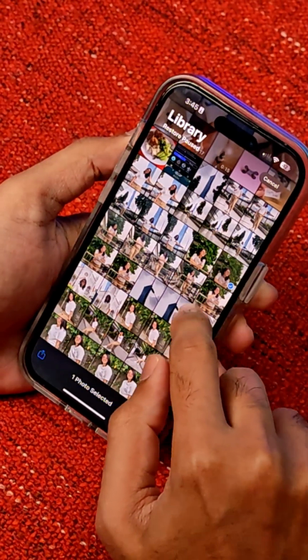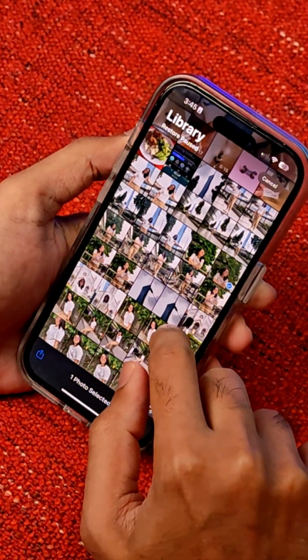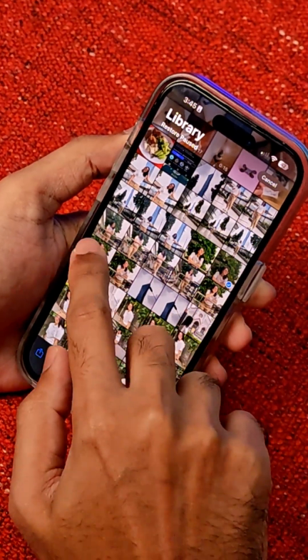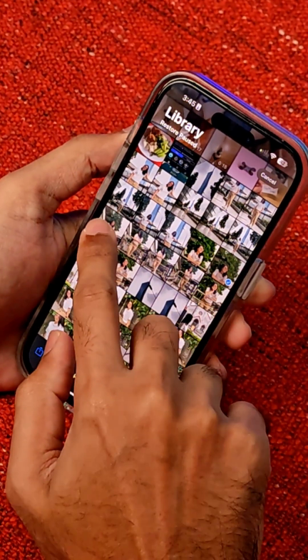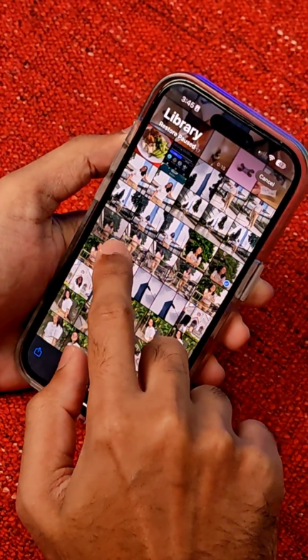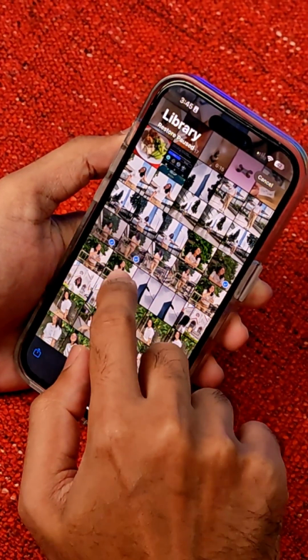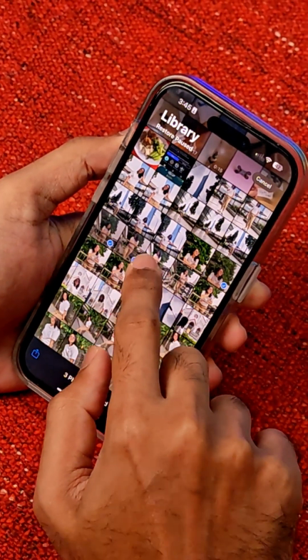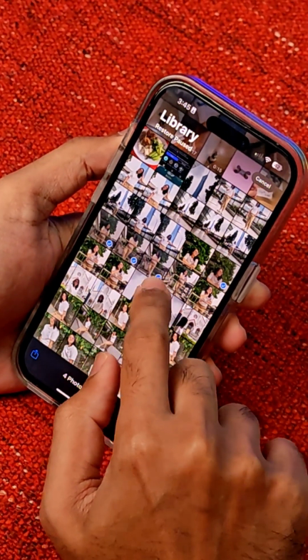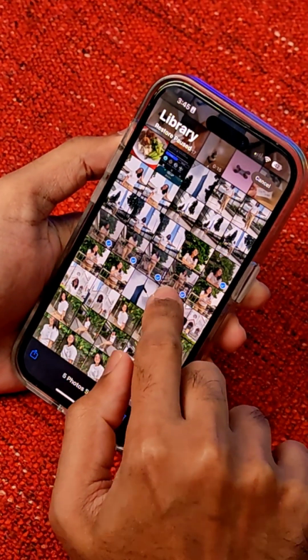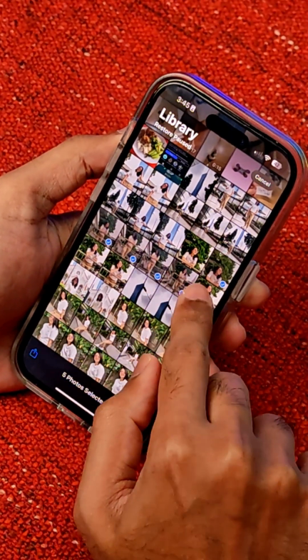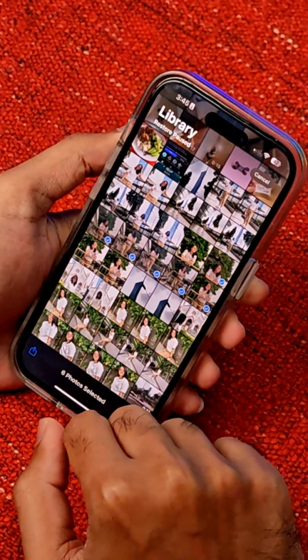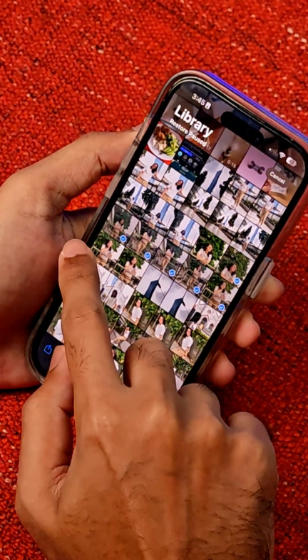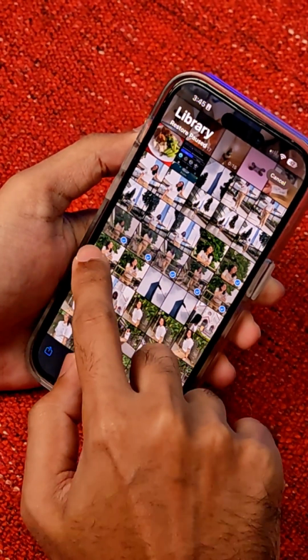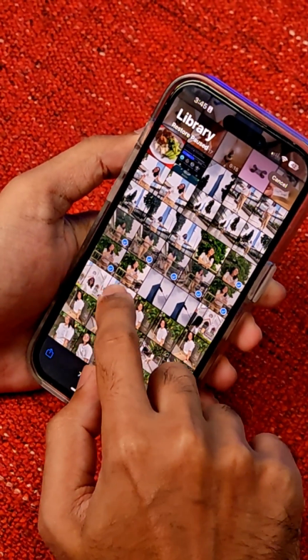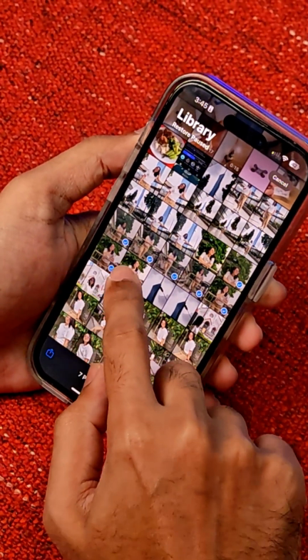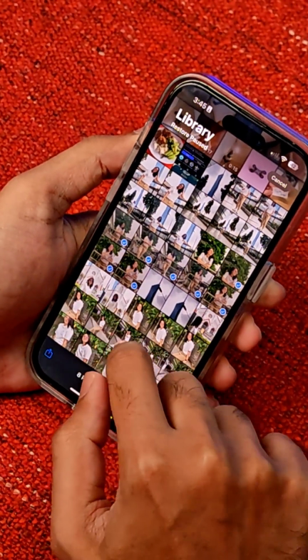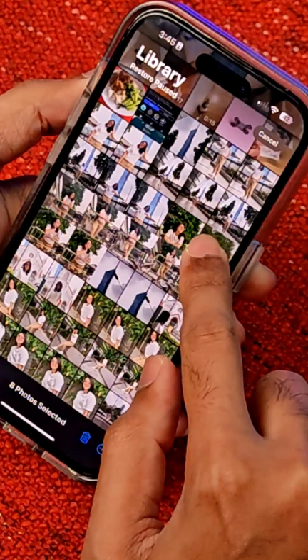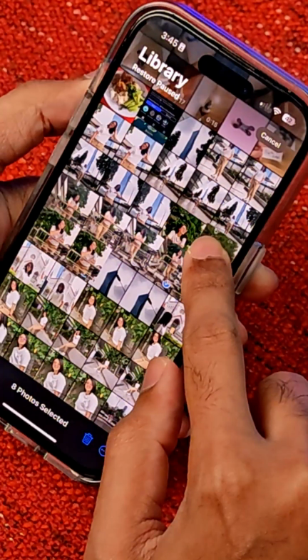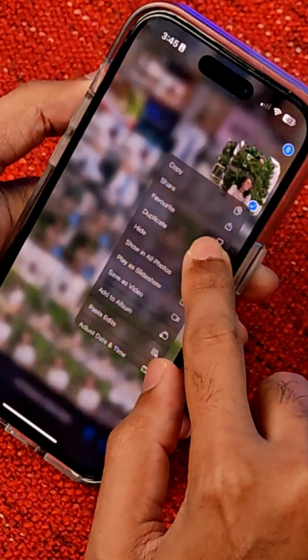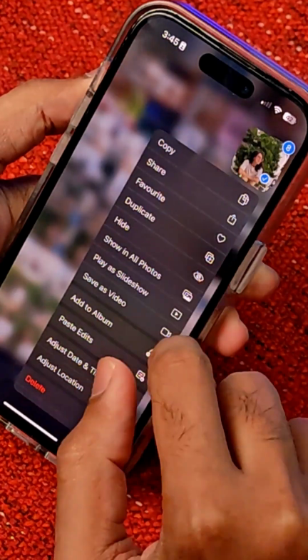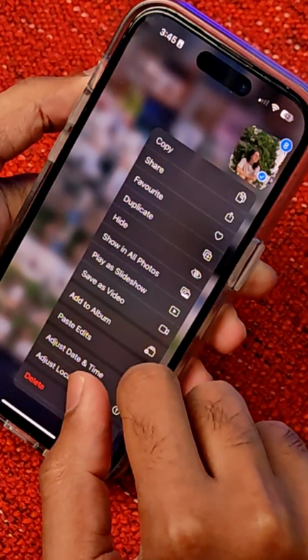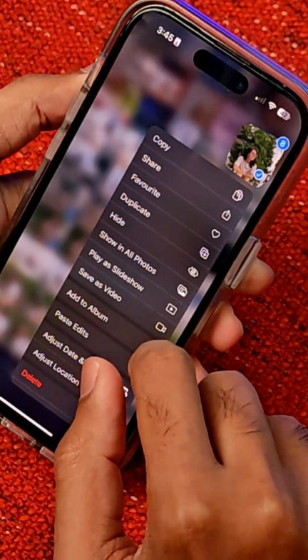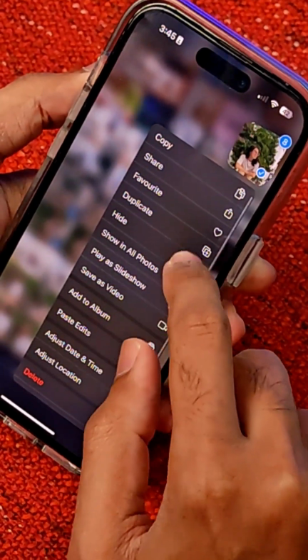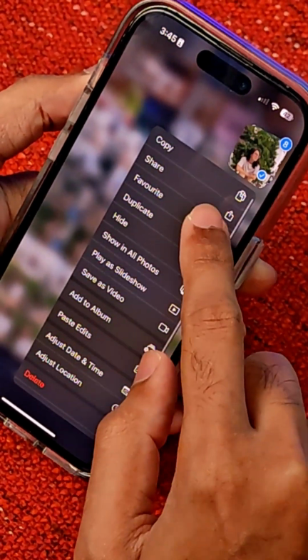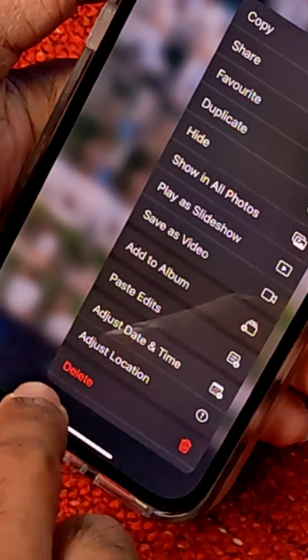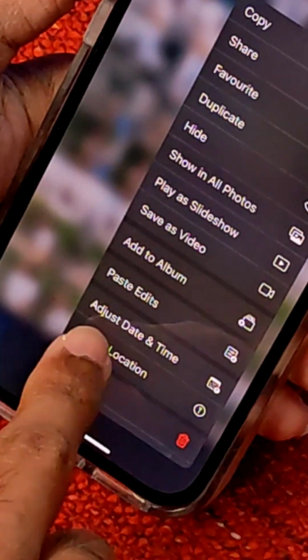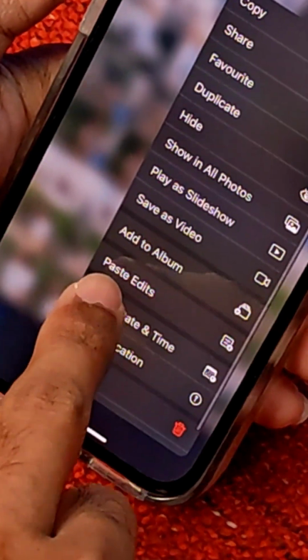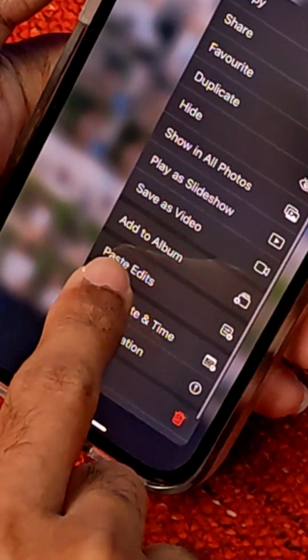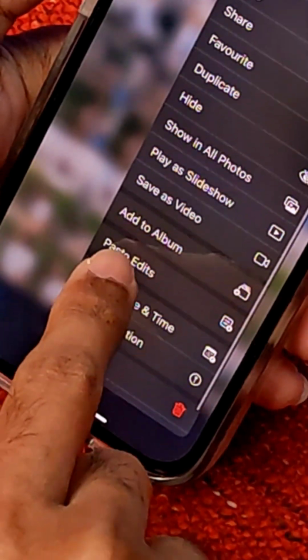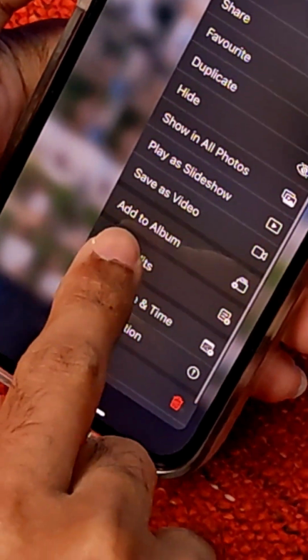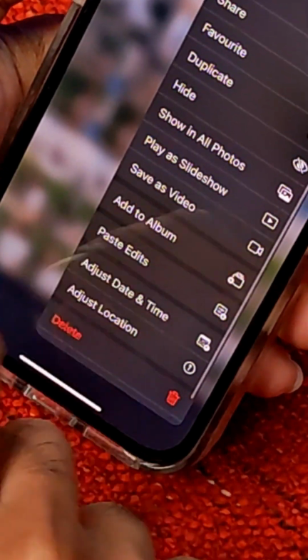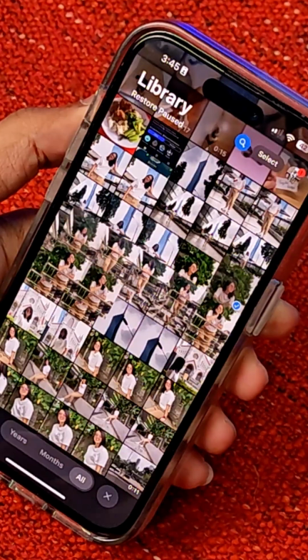We're gonna select this, this, this, this, this, this — select all of them — and then we're gonna long press and press paste edits.